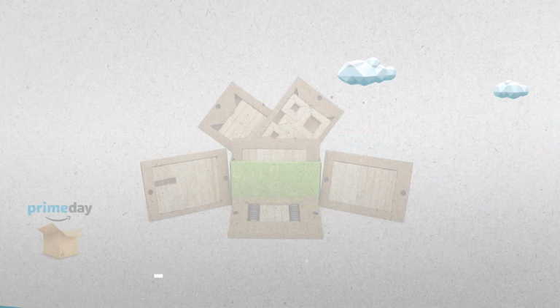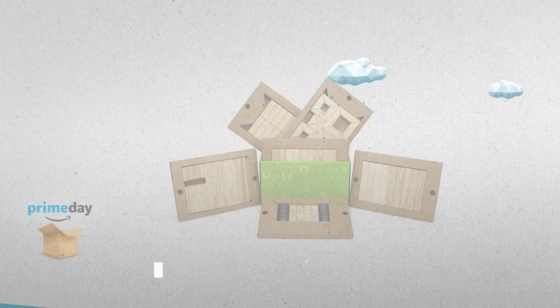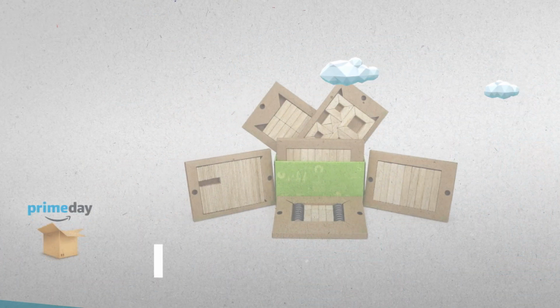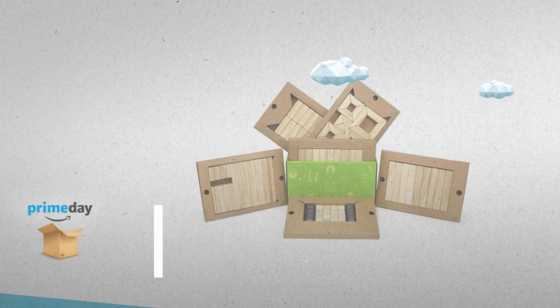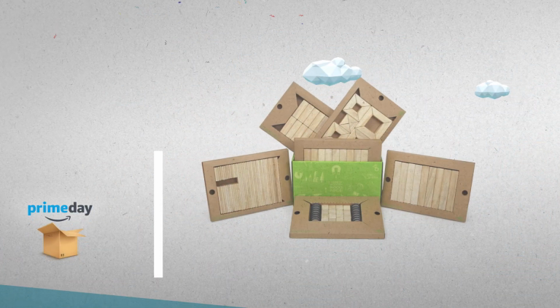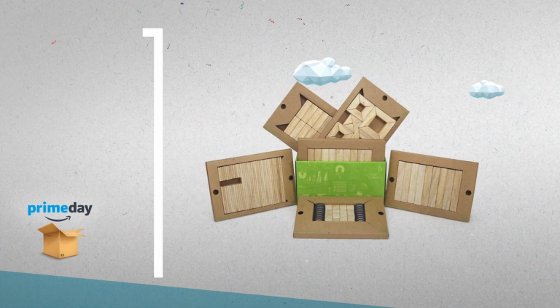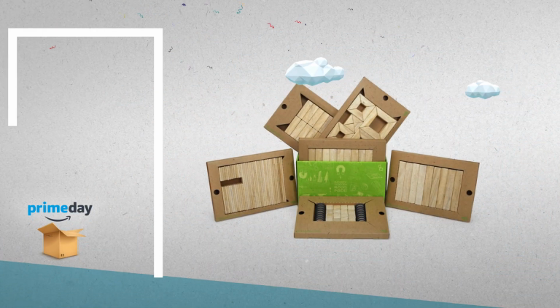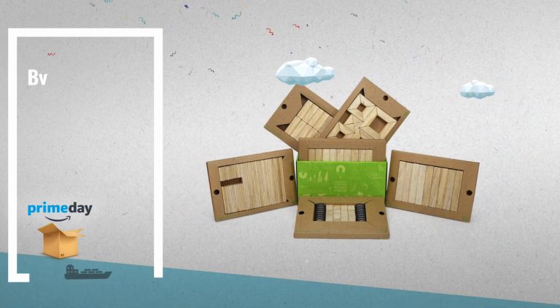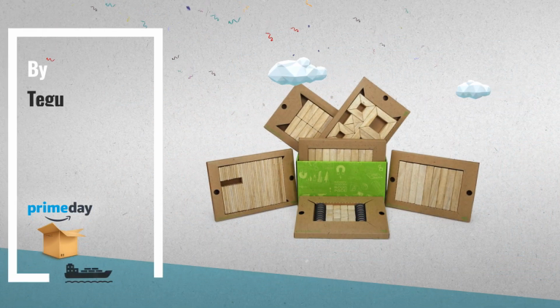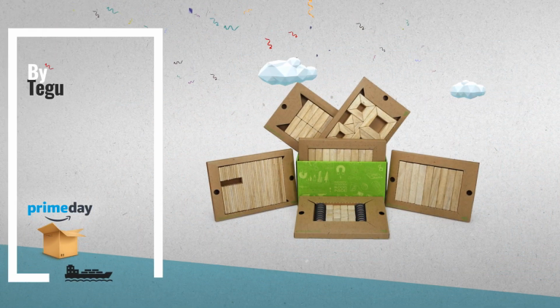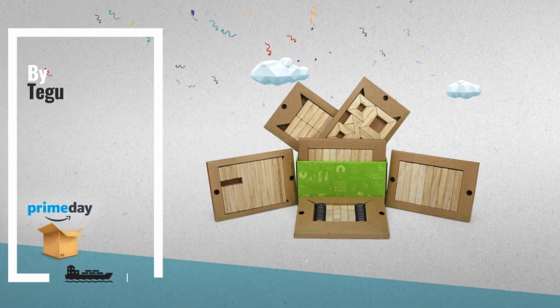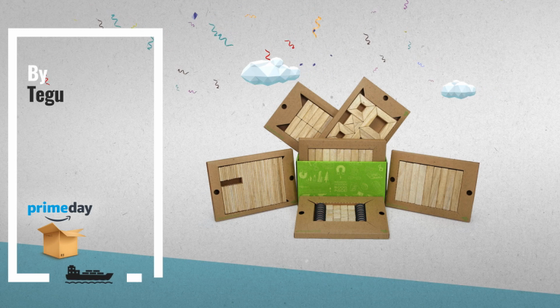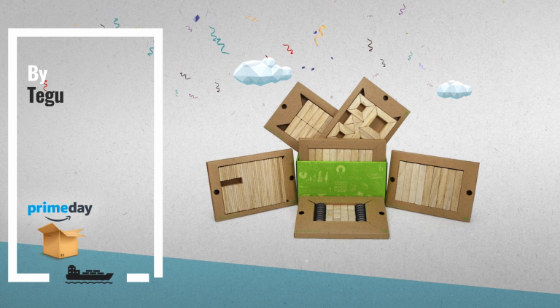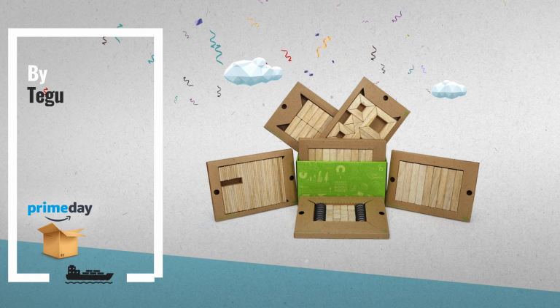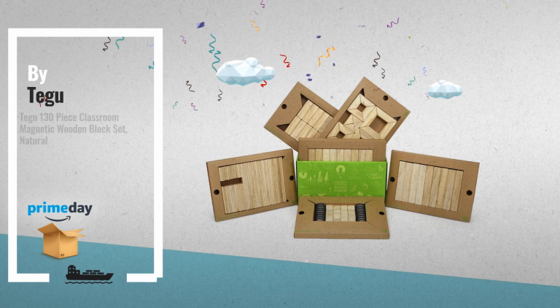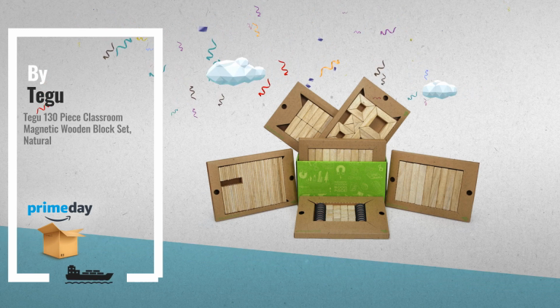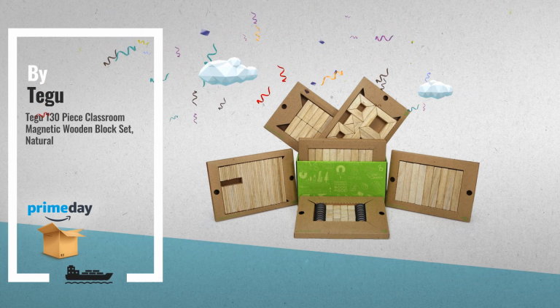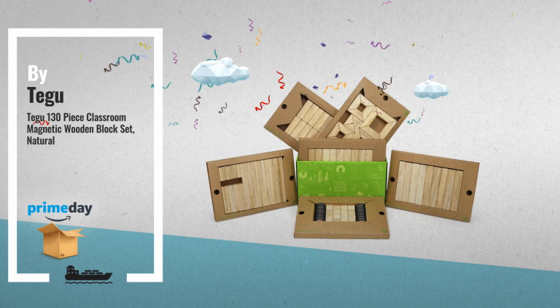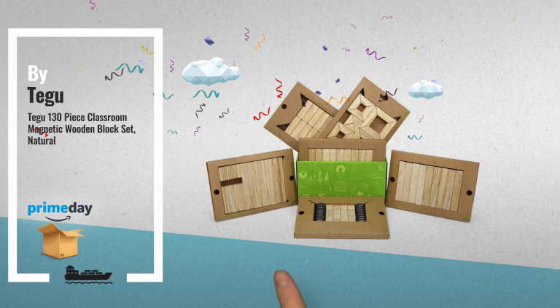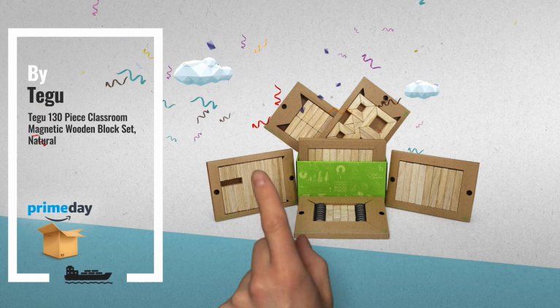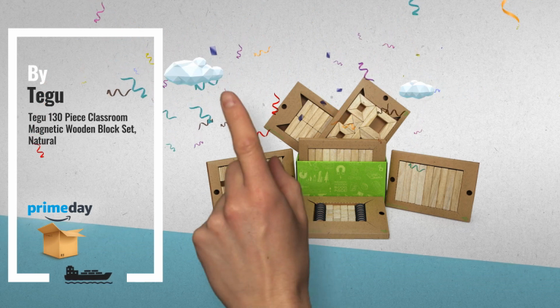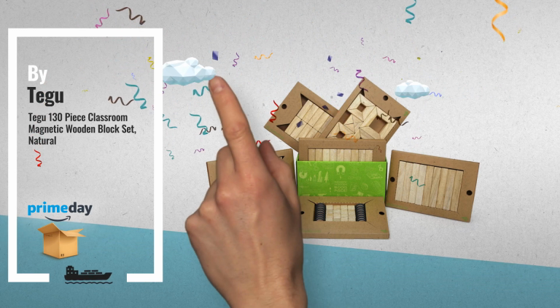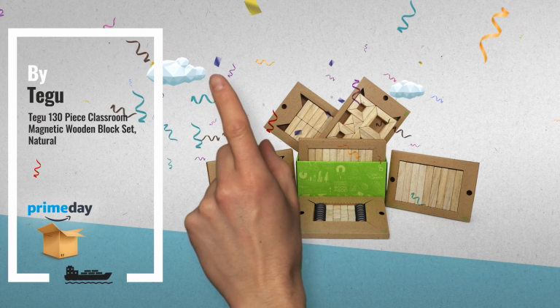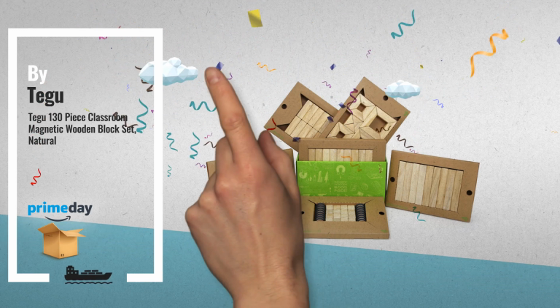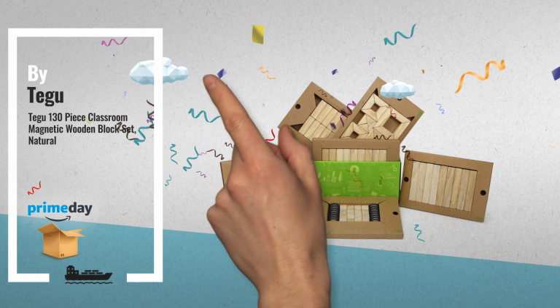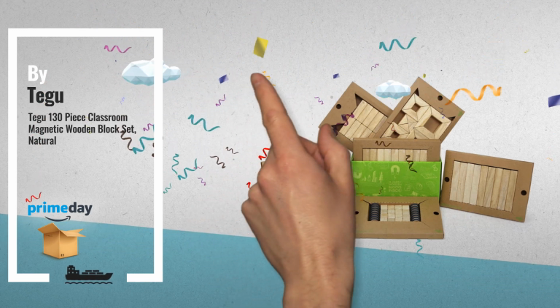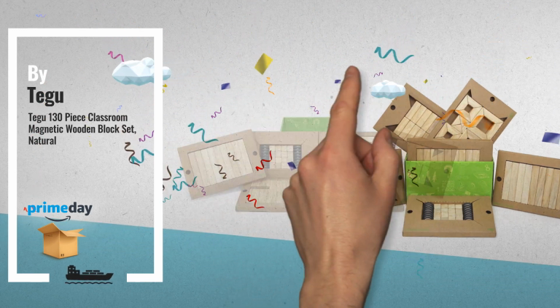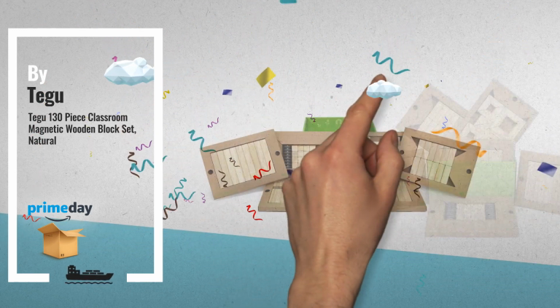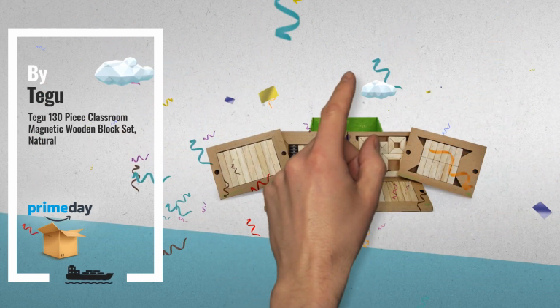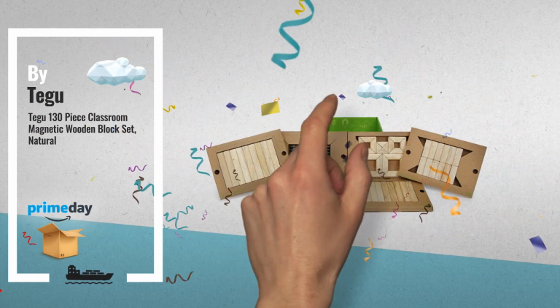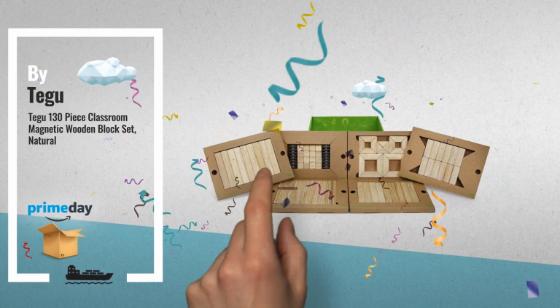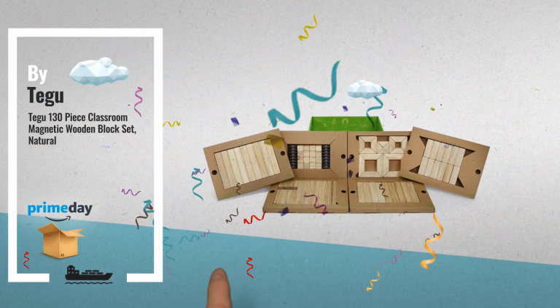Number 4, by Tegu. Now on an amazing Amazon Prime Day Price.